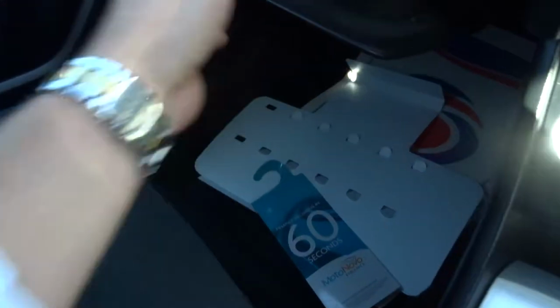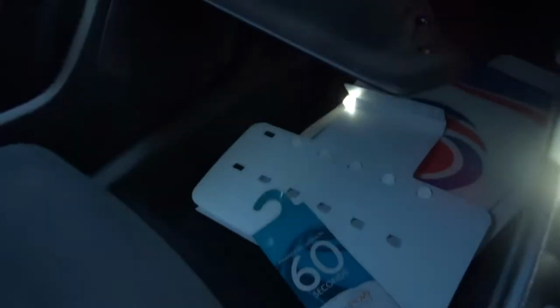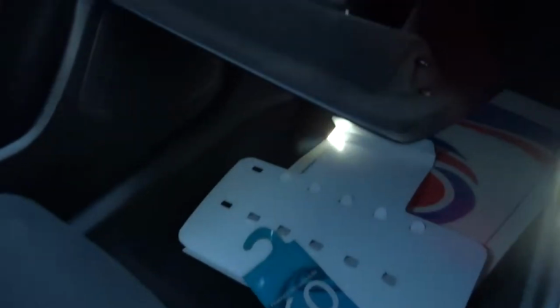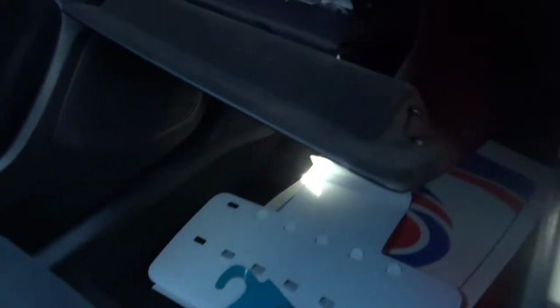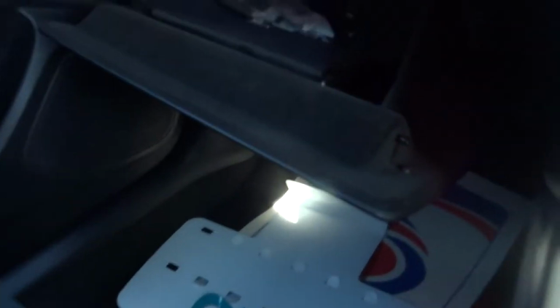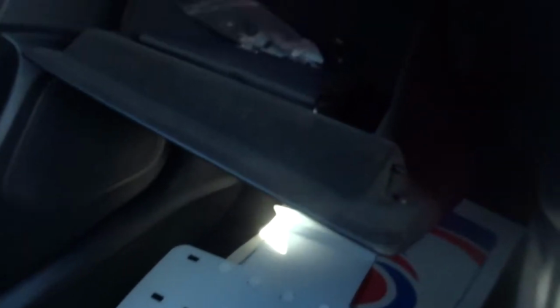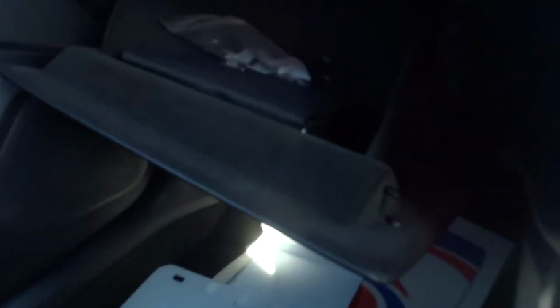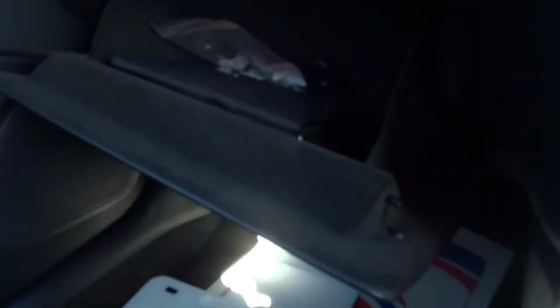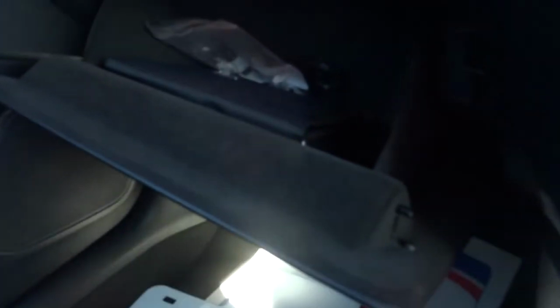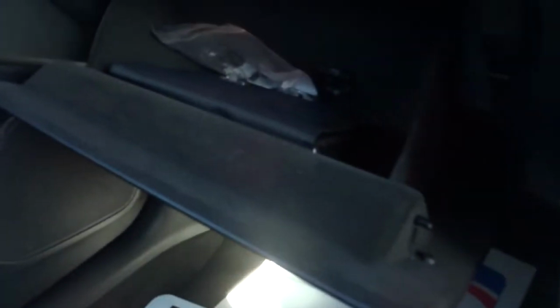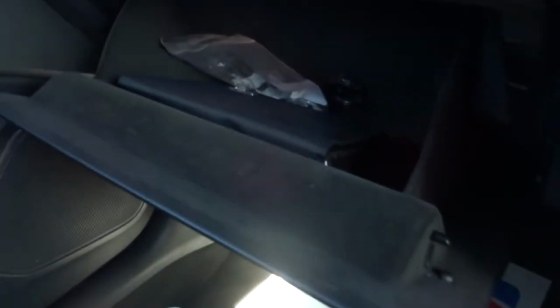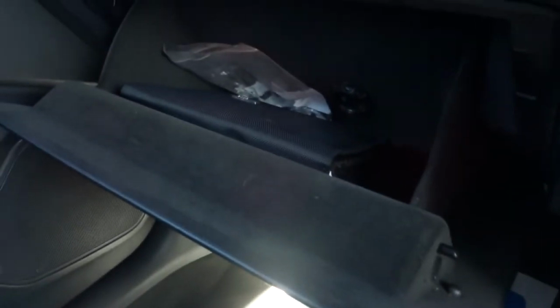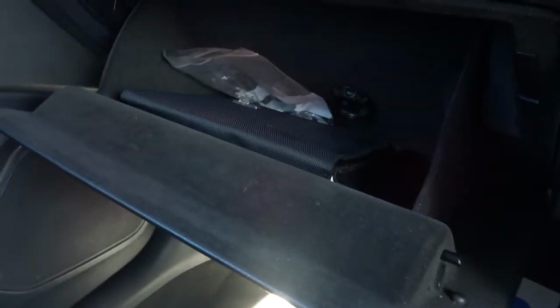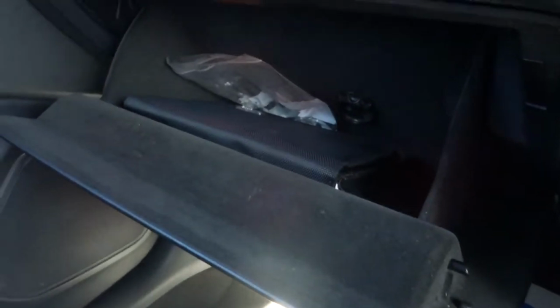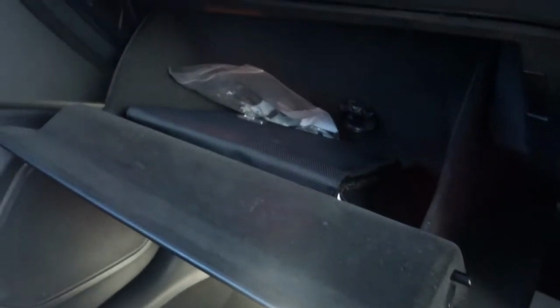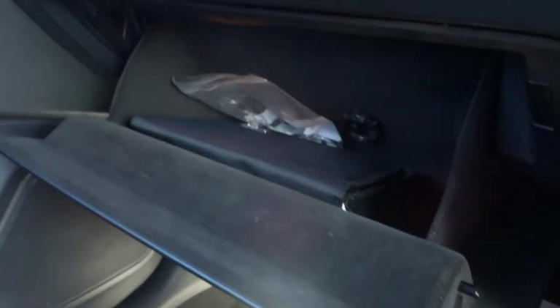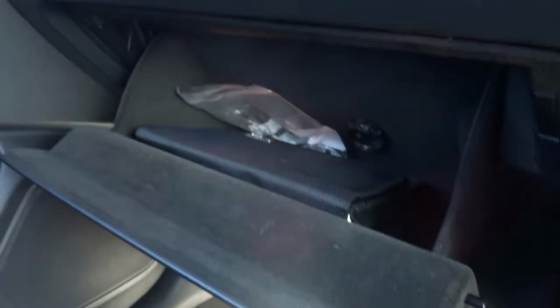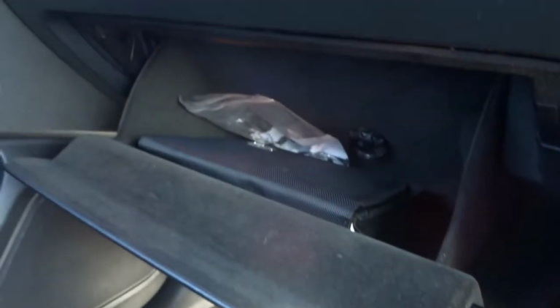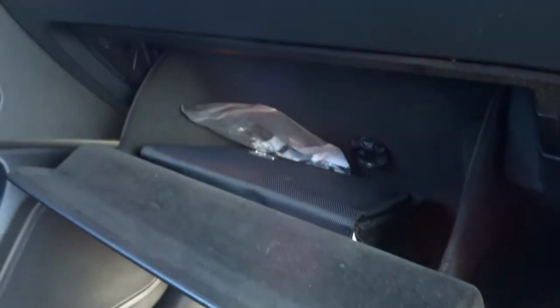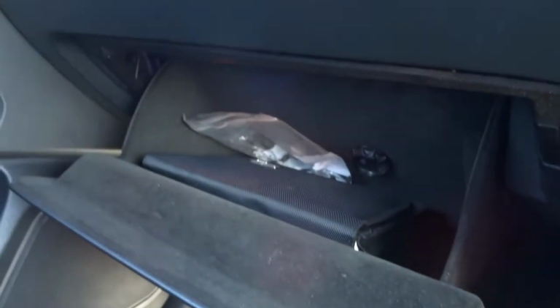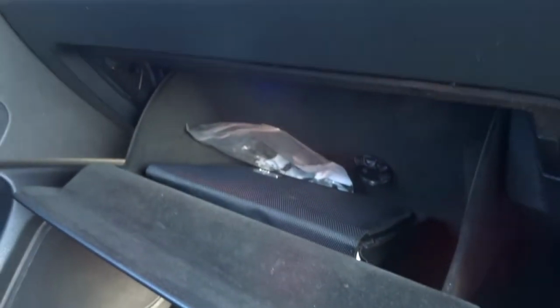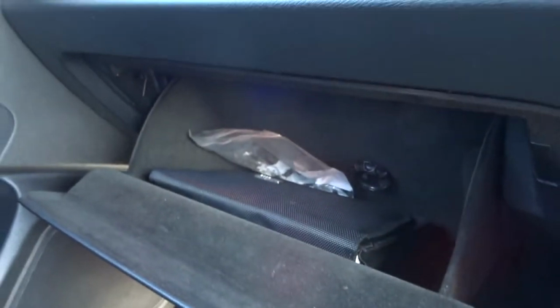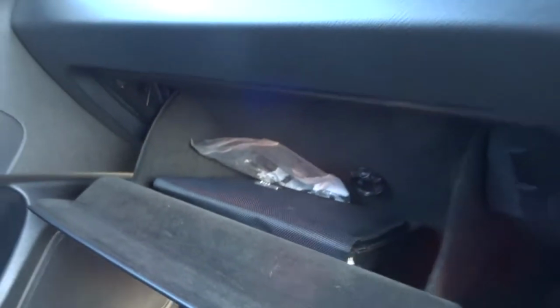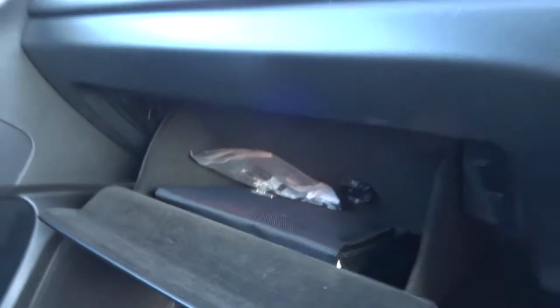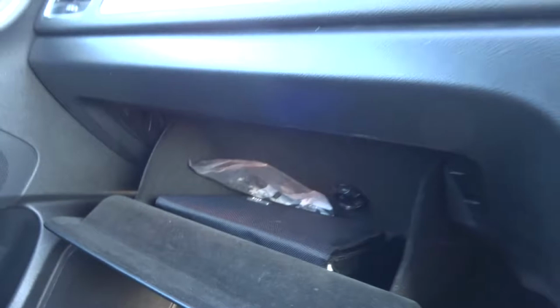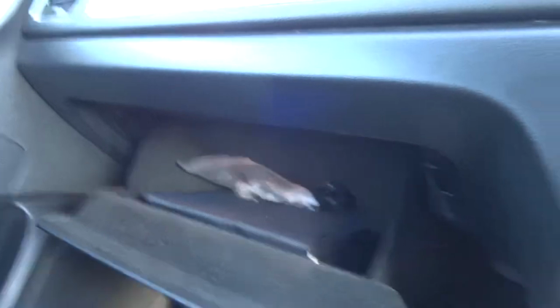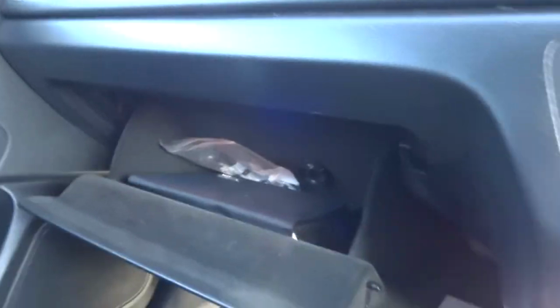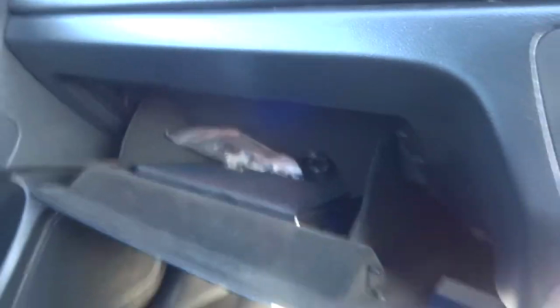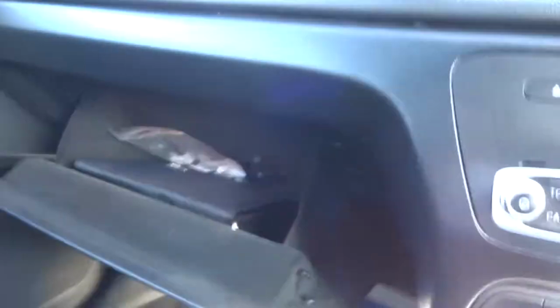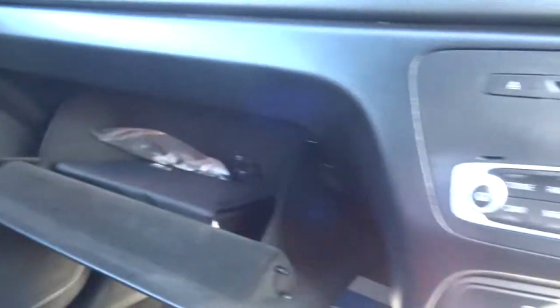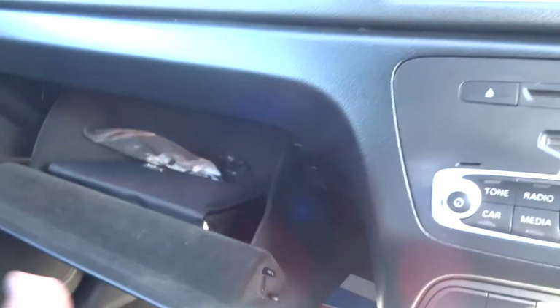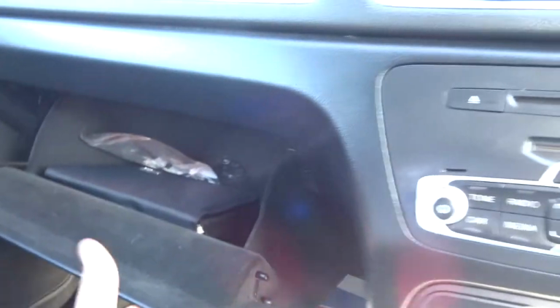Inside the glove box, which is air-conditioned, you've got your owner's manual pack.